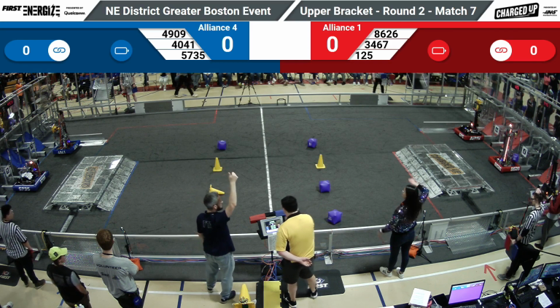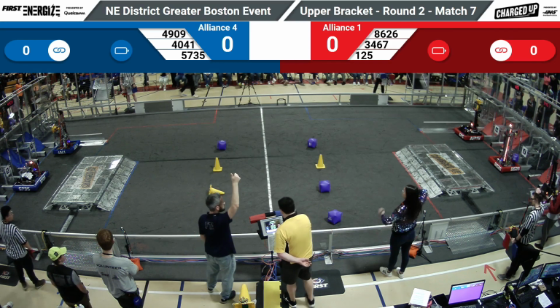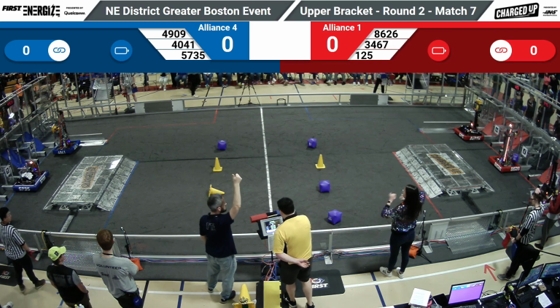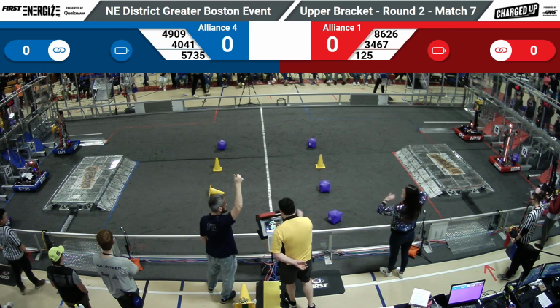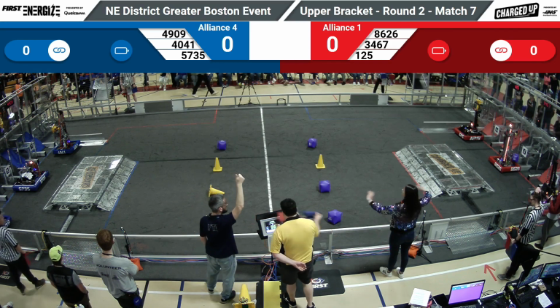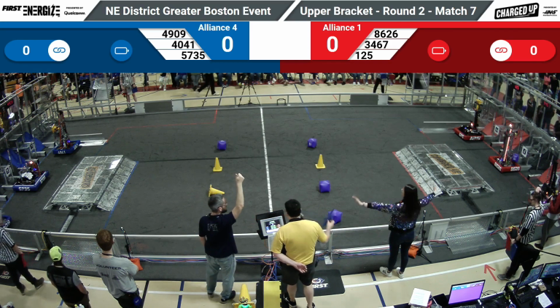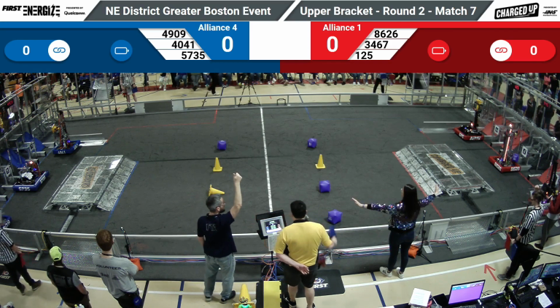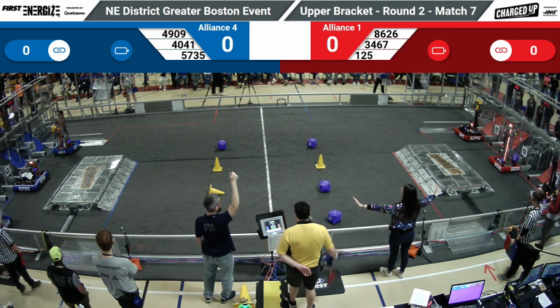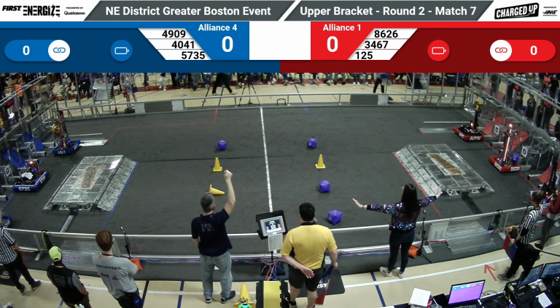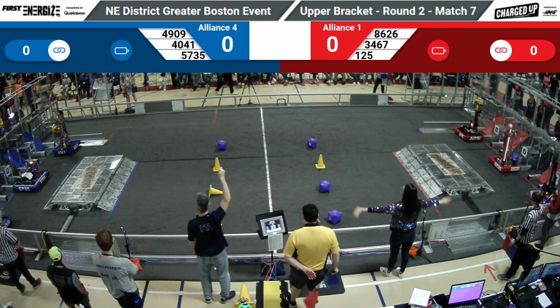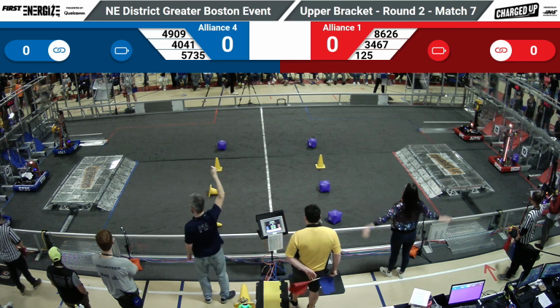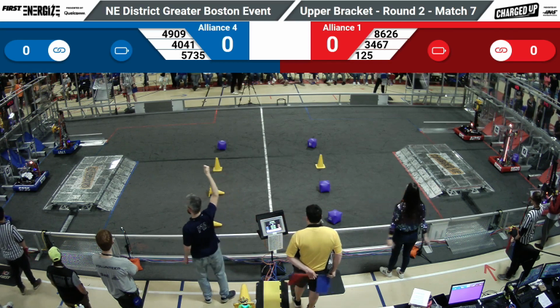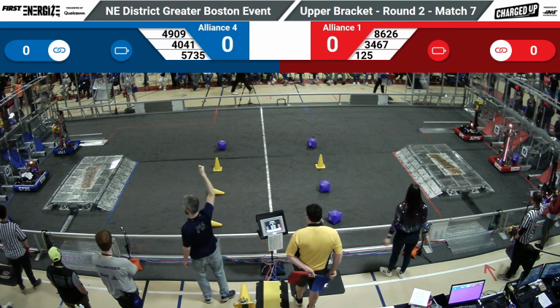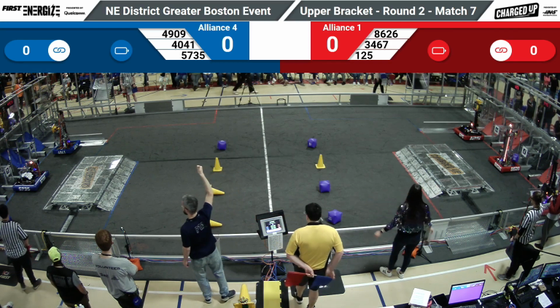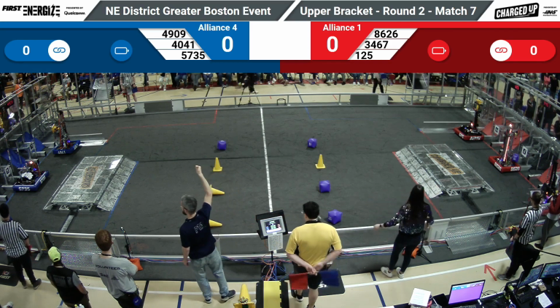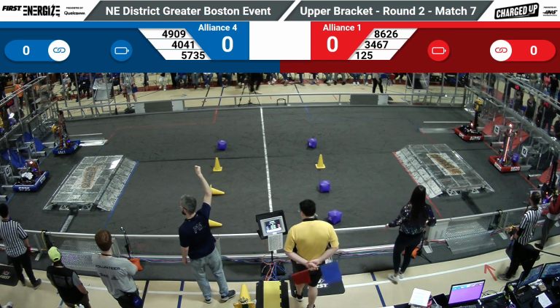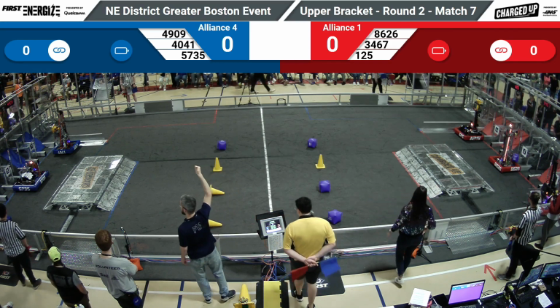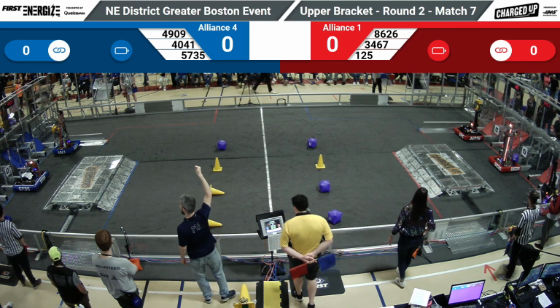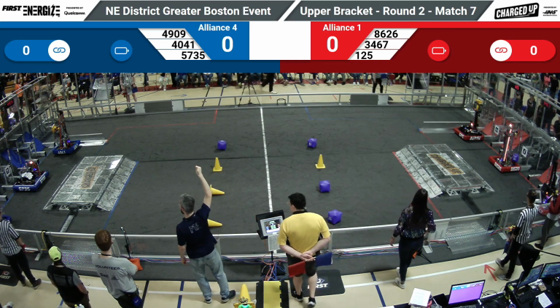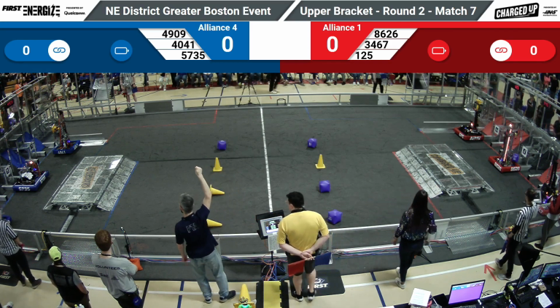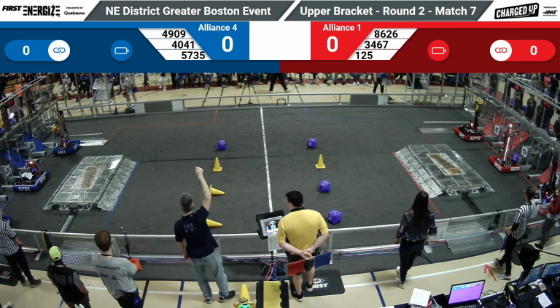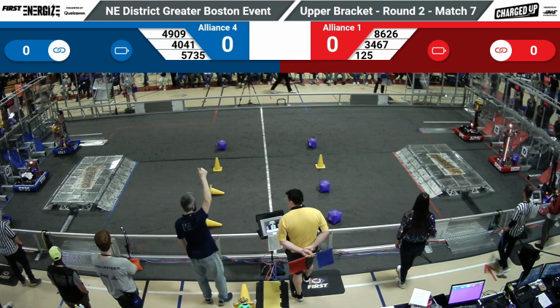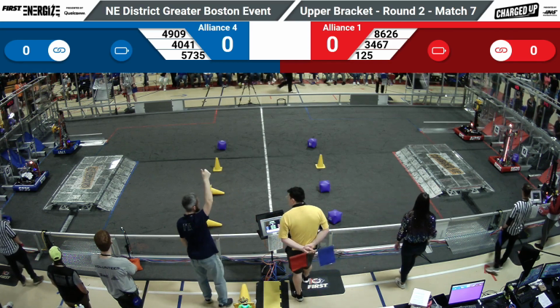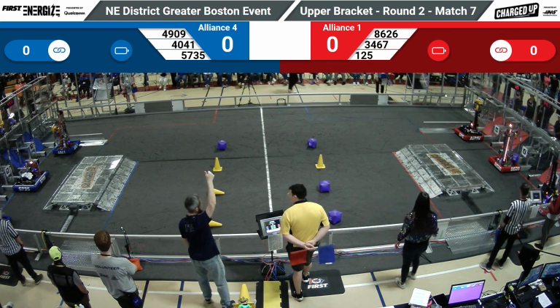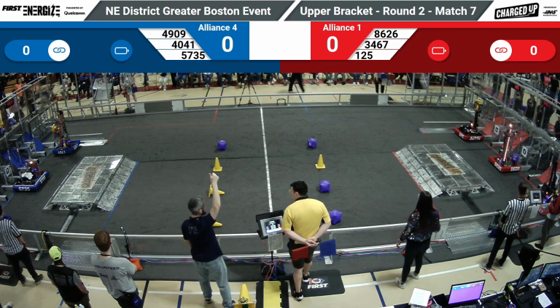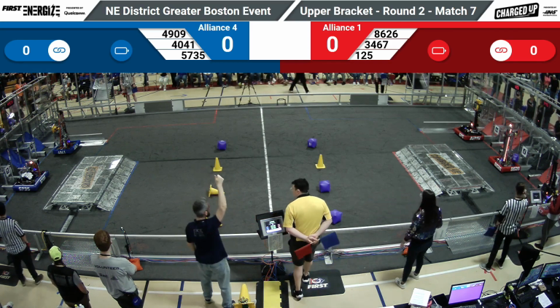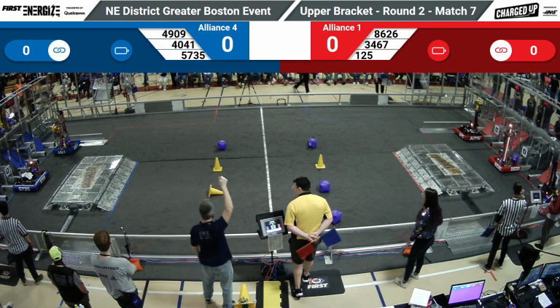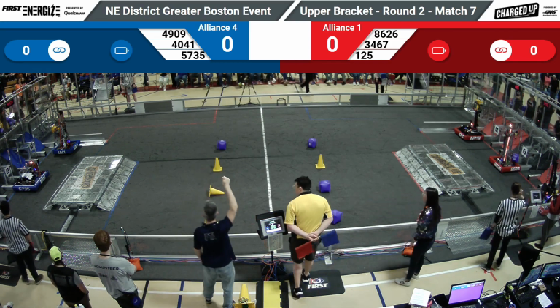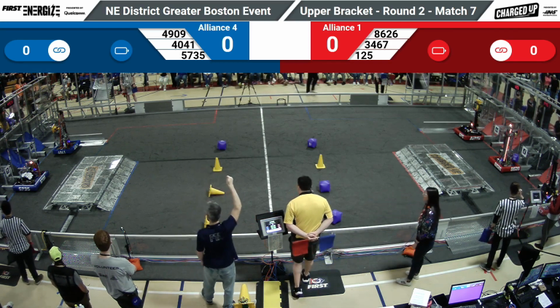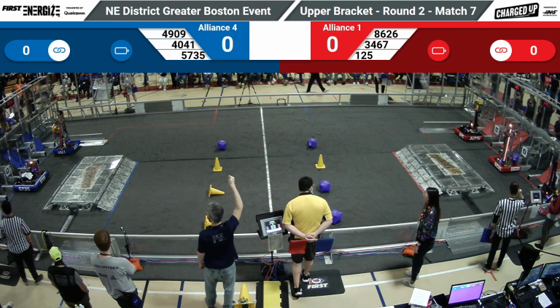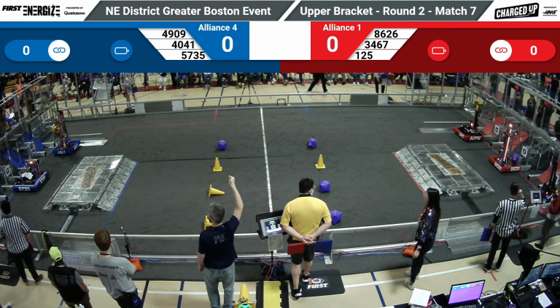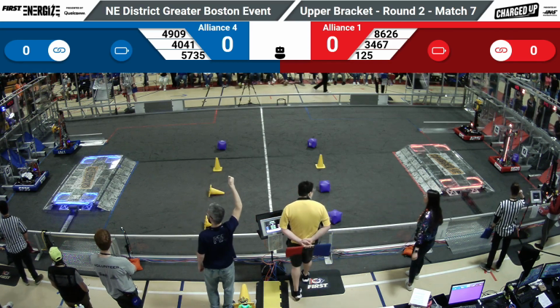Drivers behind the line. Match begins in 3, 2, 1, go!